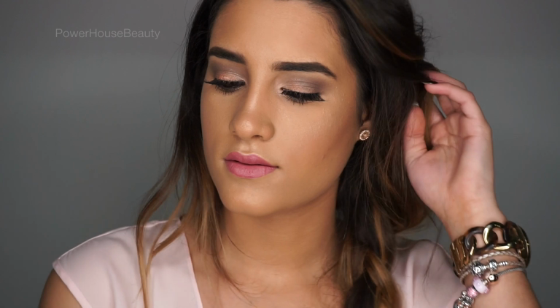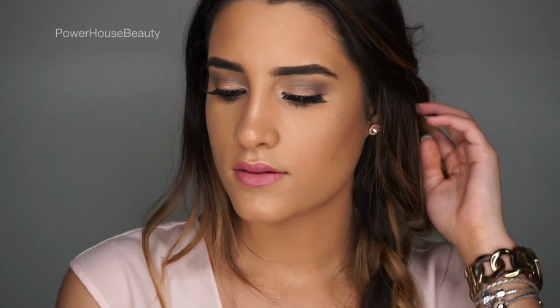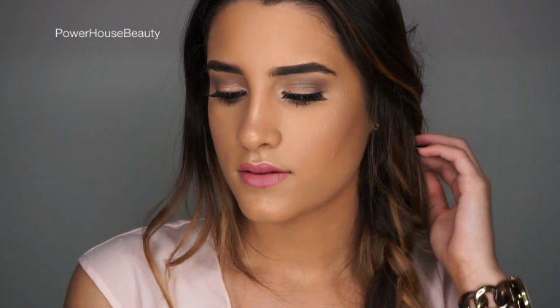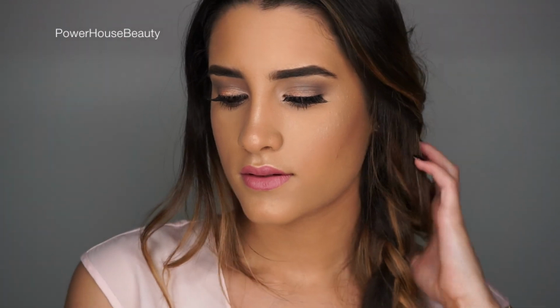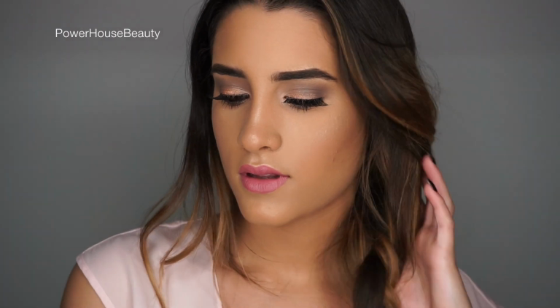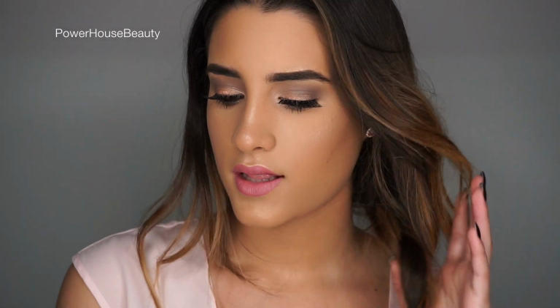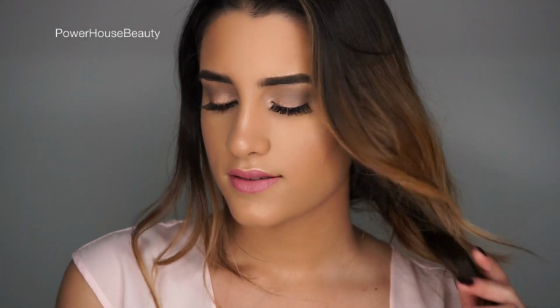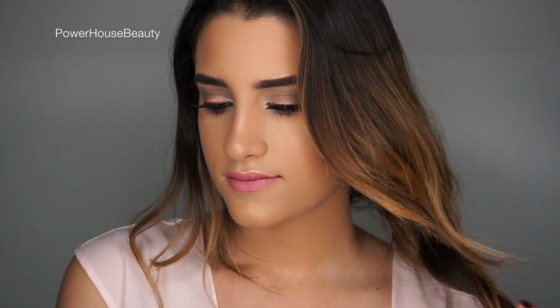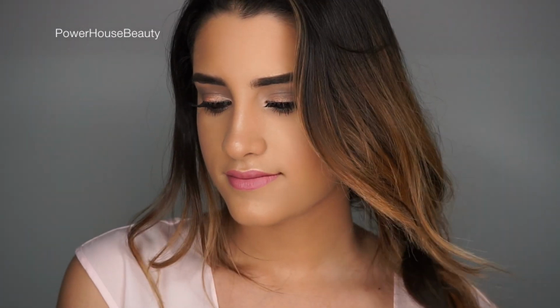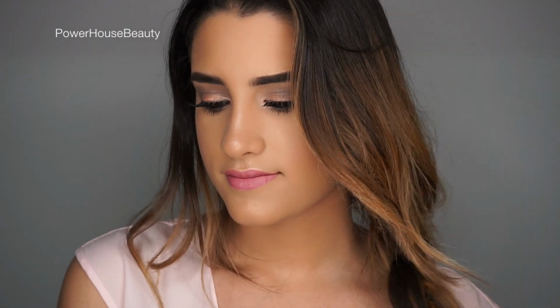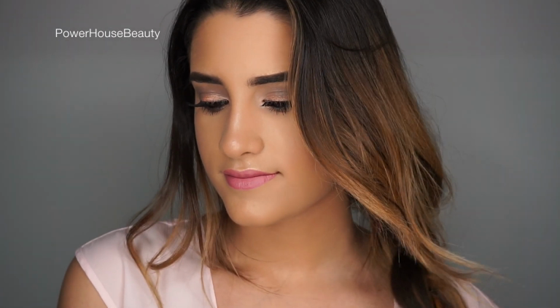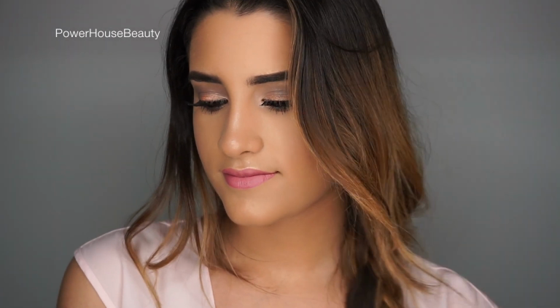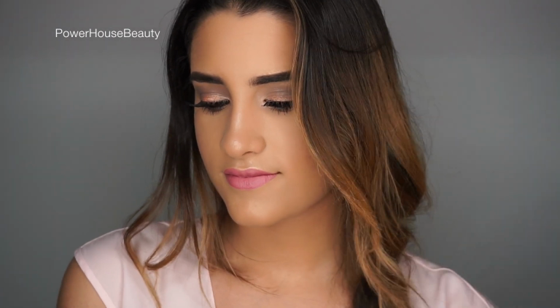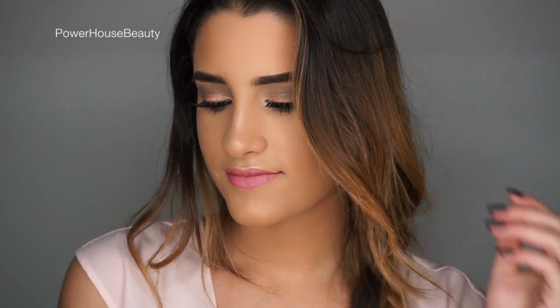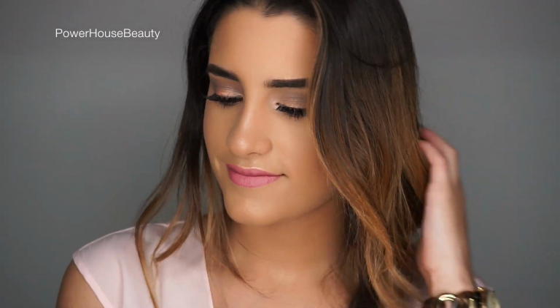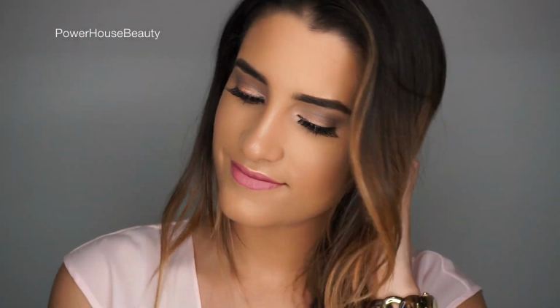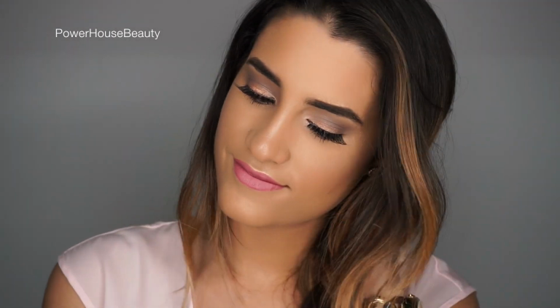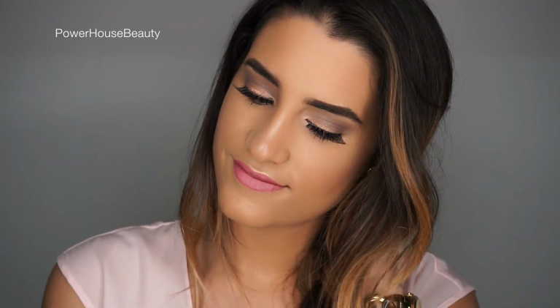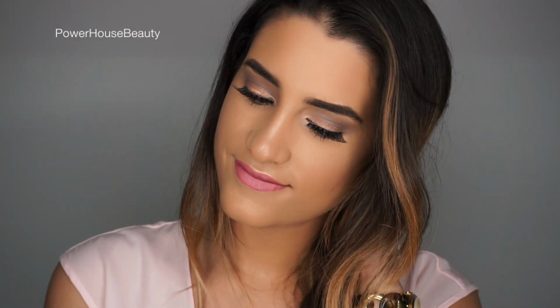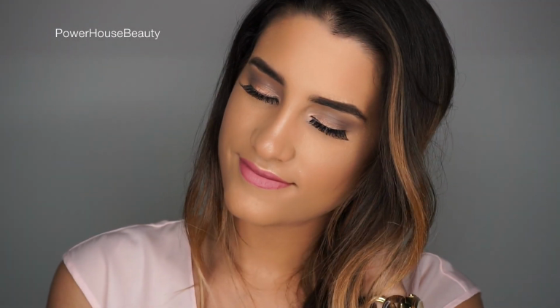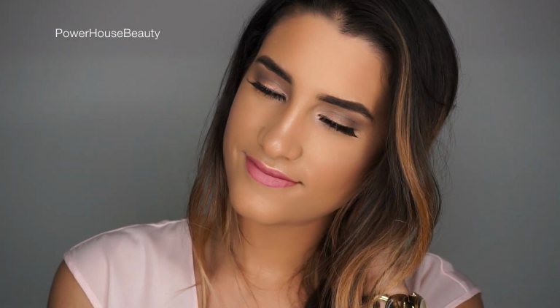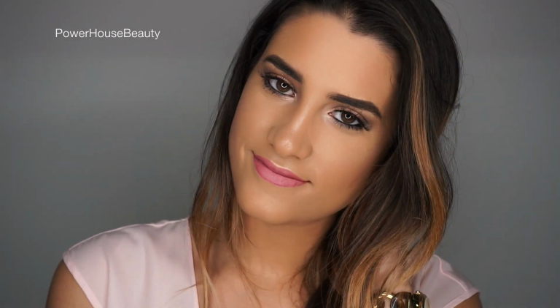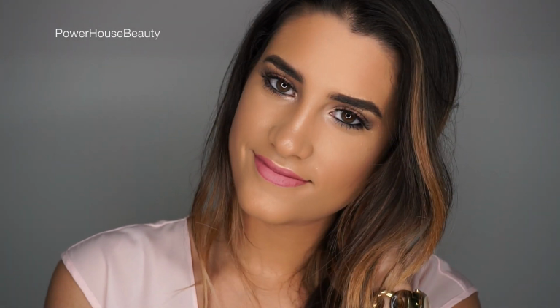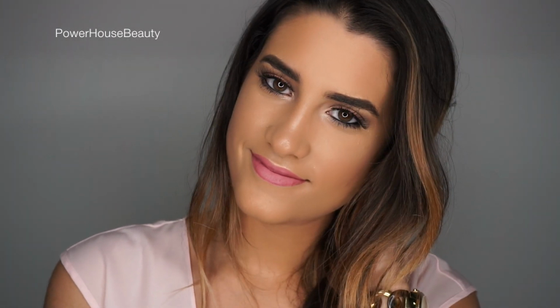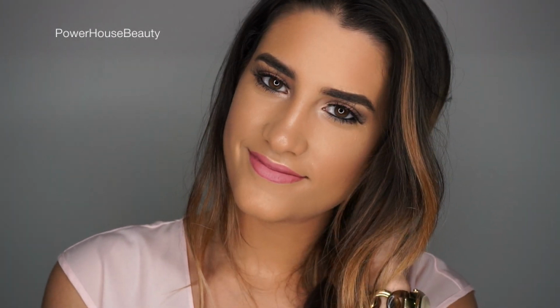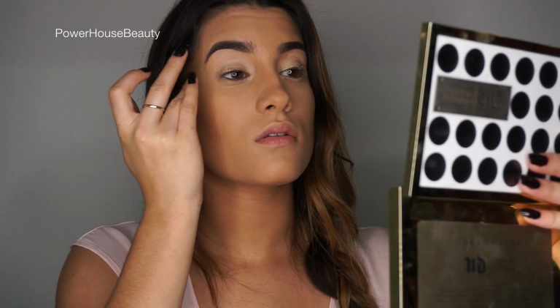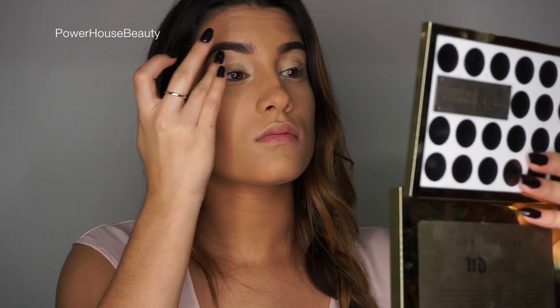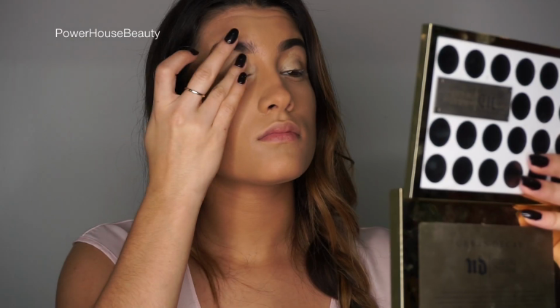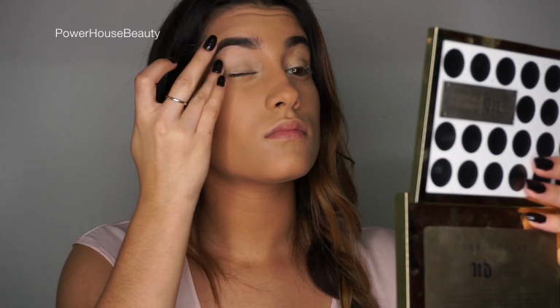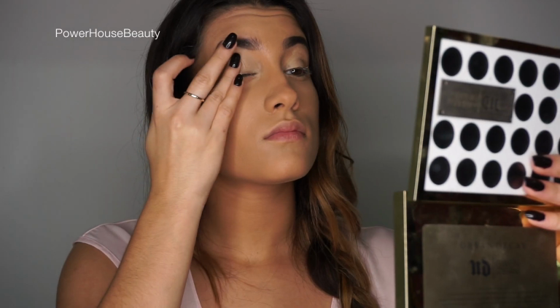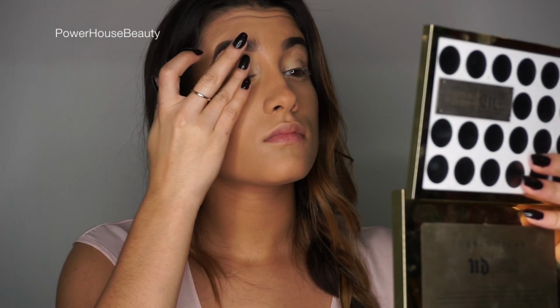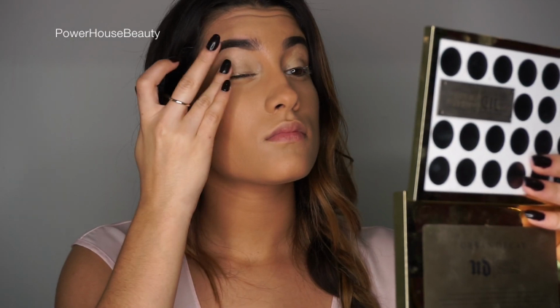Hey beauties, welcome back. In today's video I'm doing a really cool spring look.